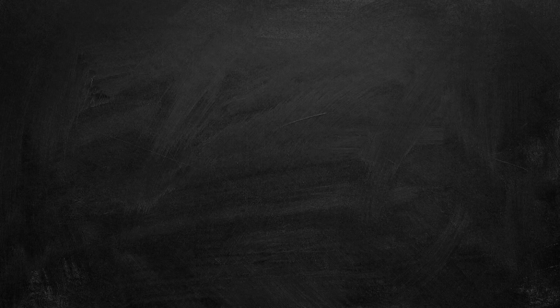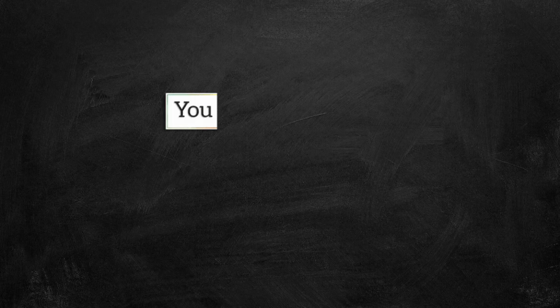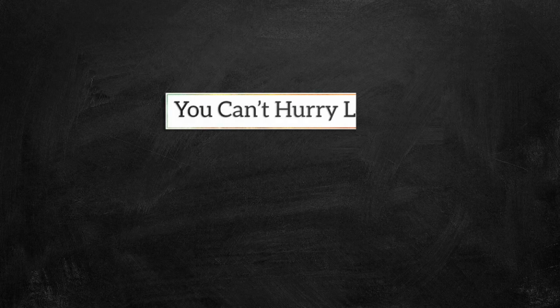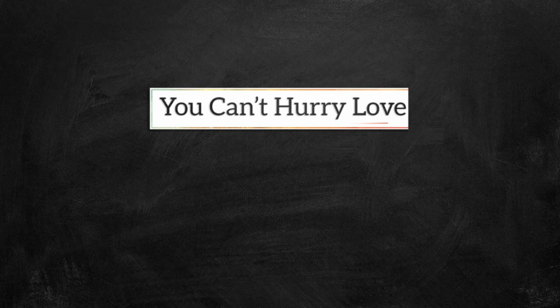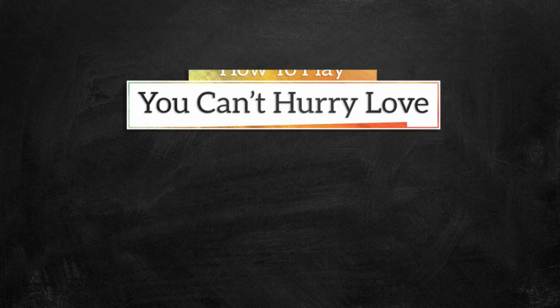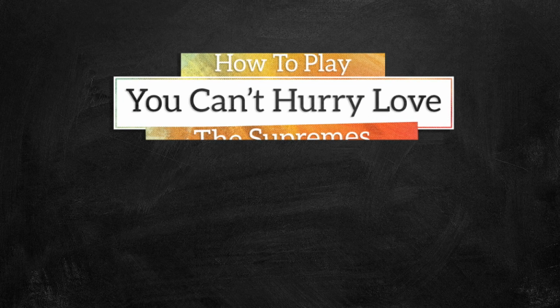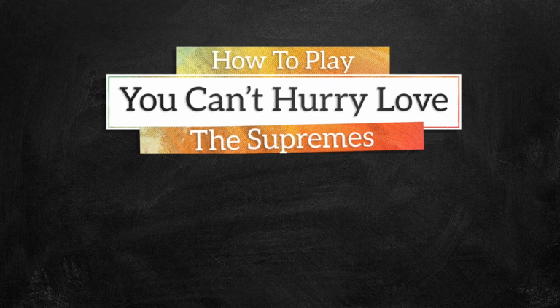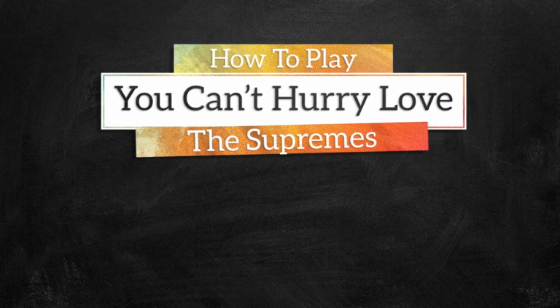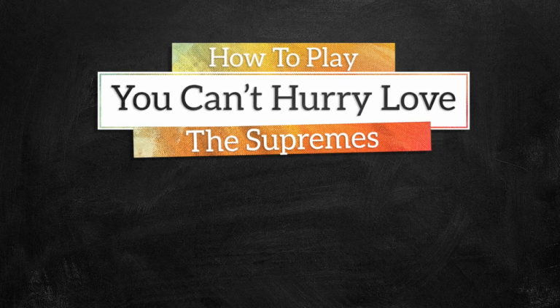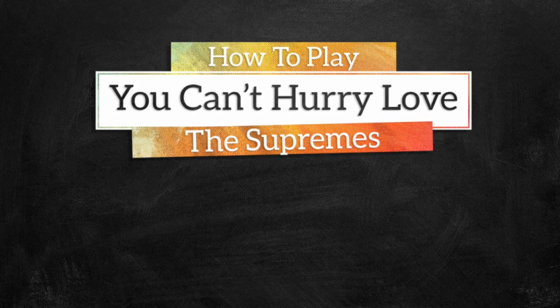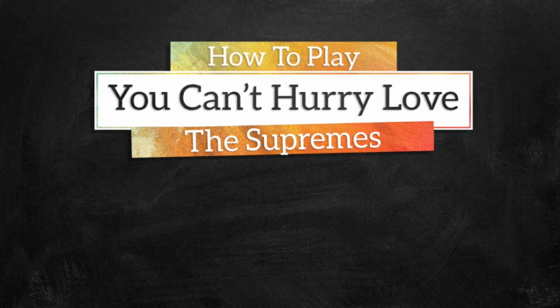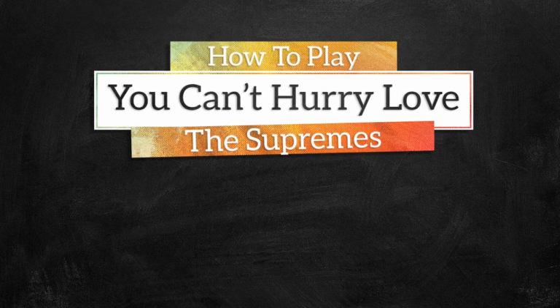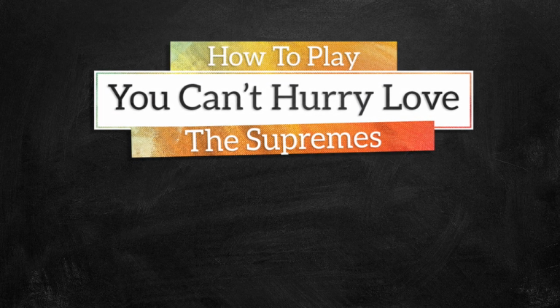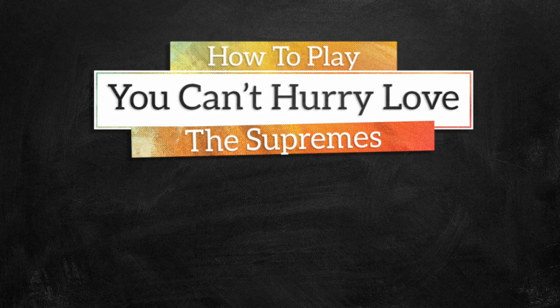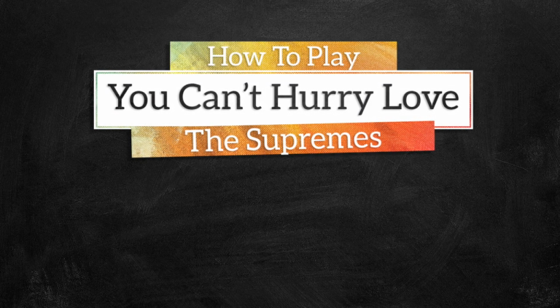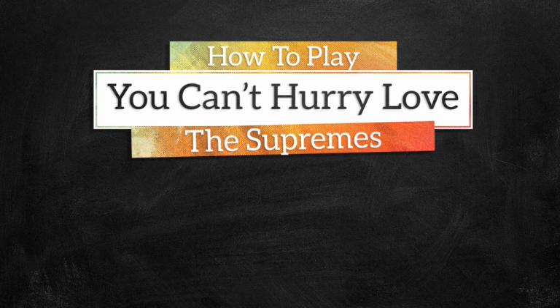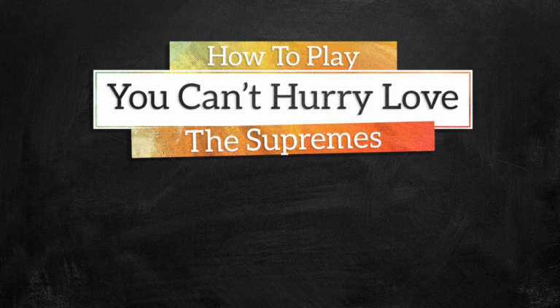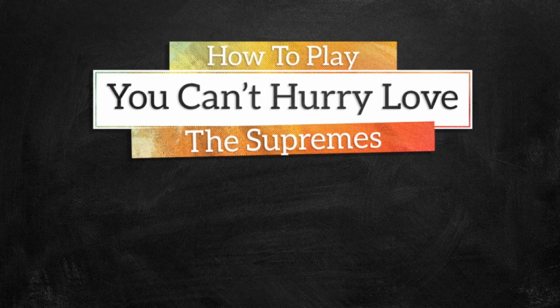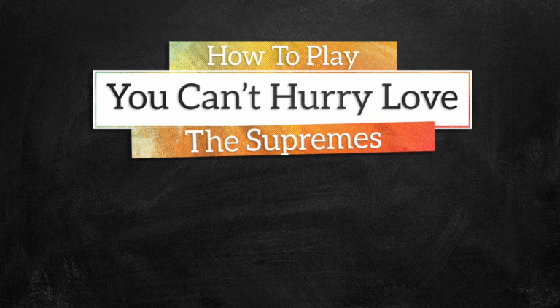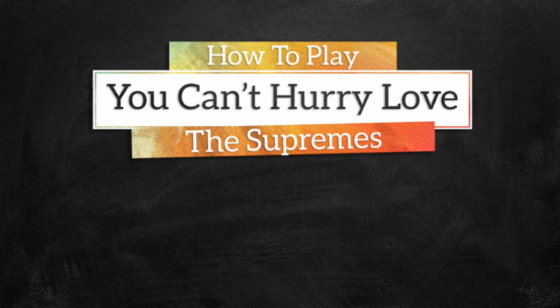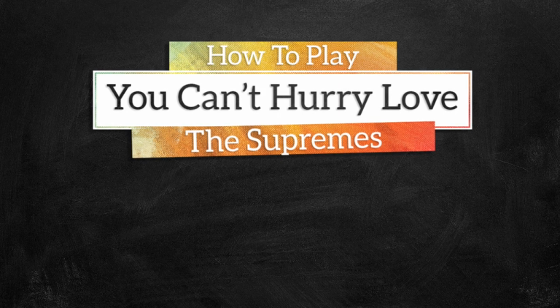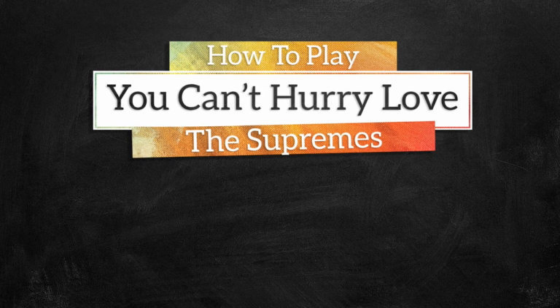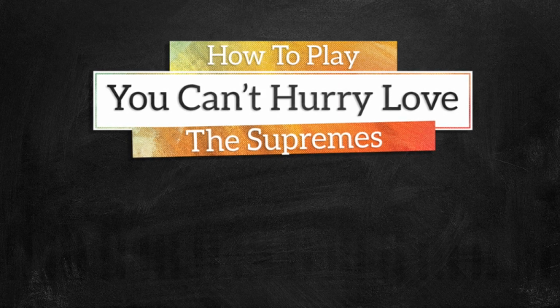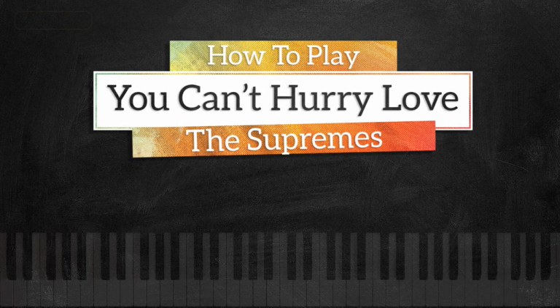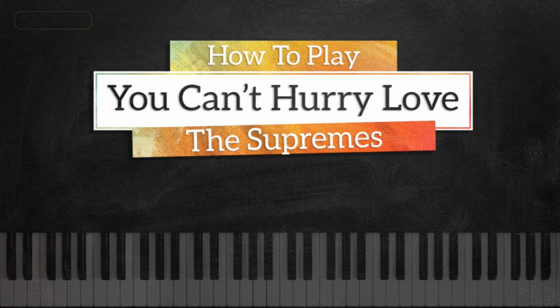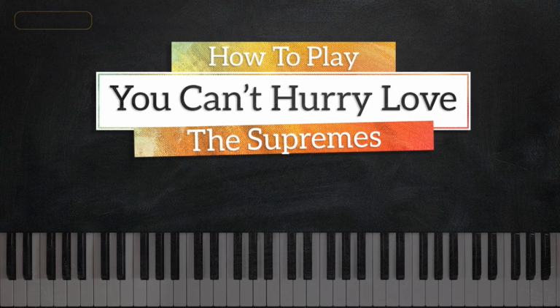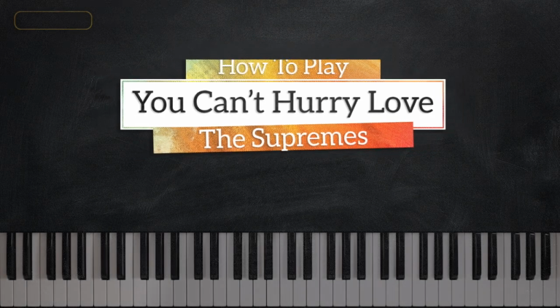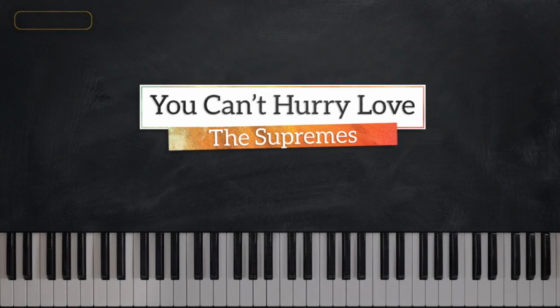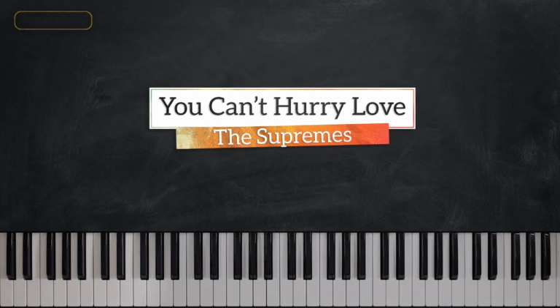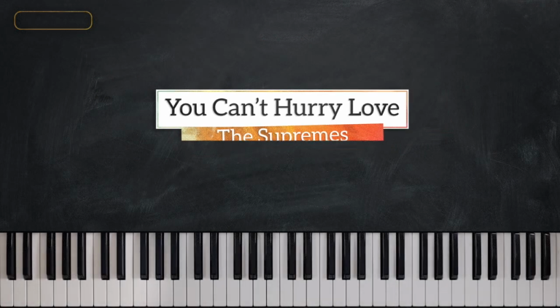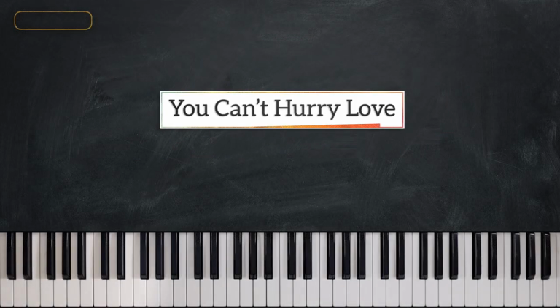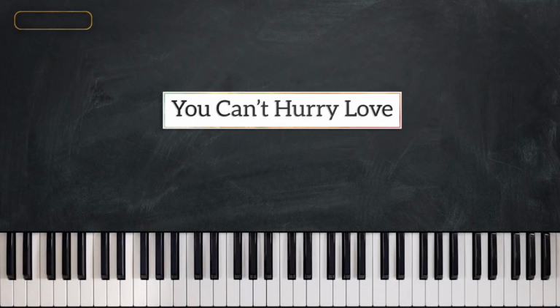Hi everyone, I'm Elijah D. Welcome to Music Greatness. For today's lesson, I'm going to break down You Can't Hurry Love. It goes just like this.